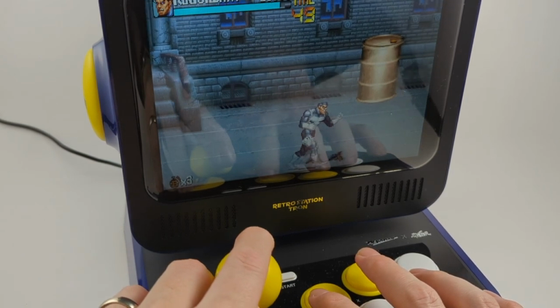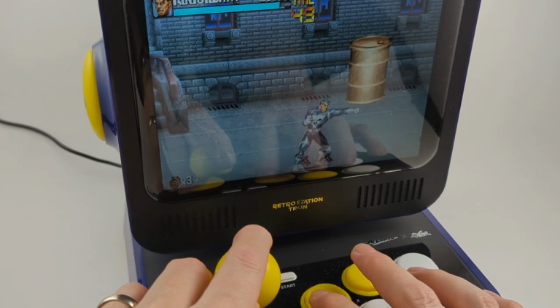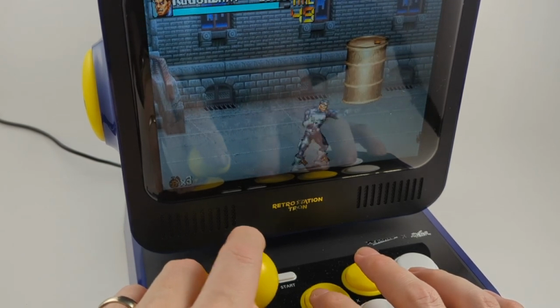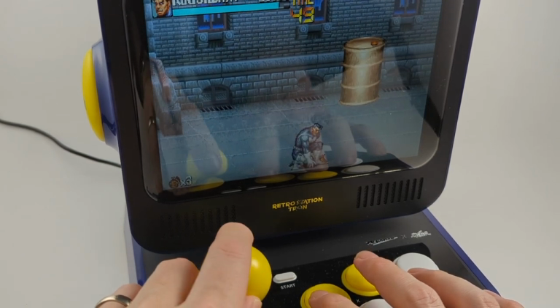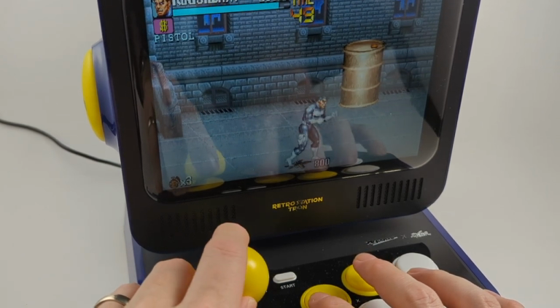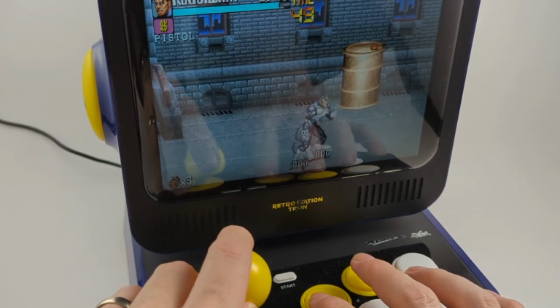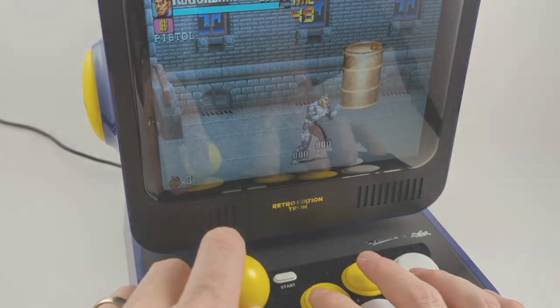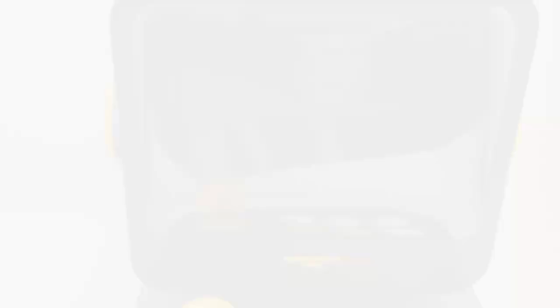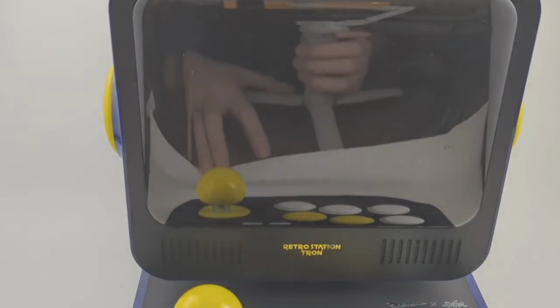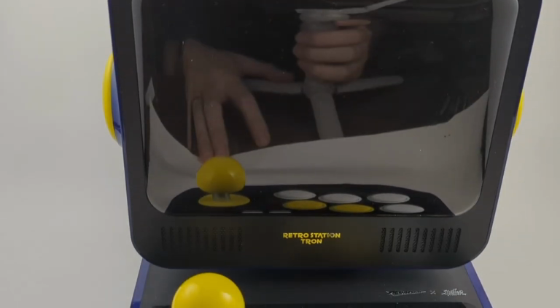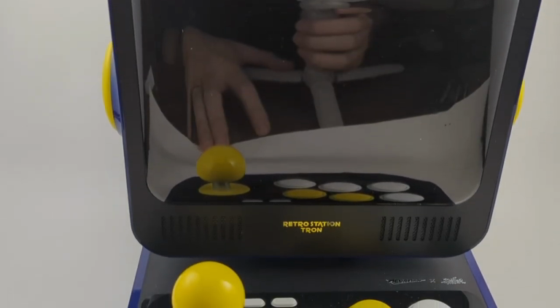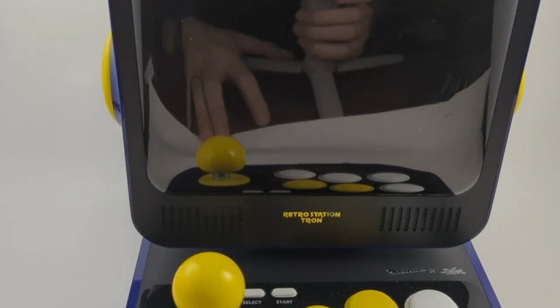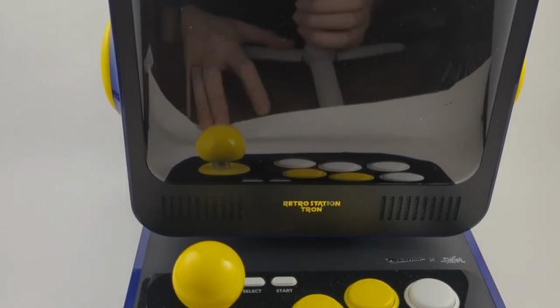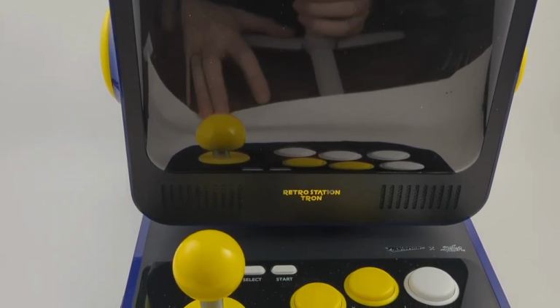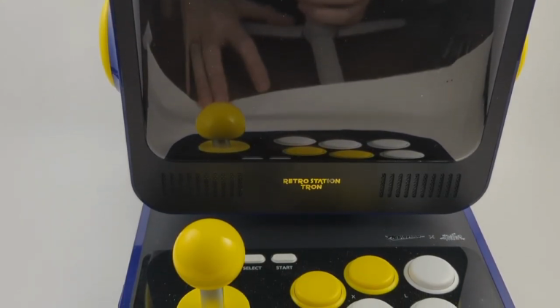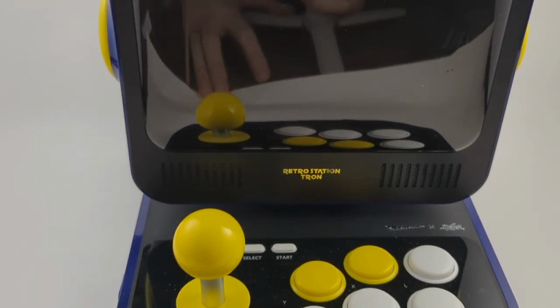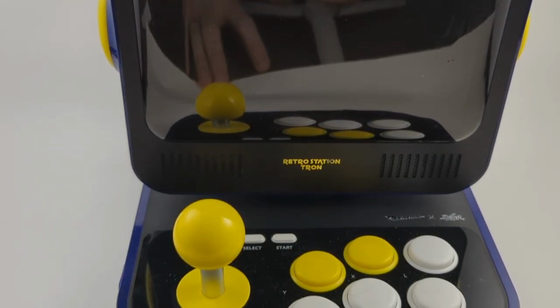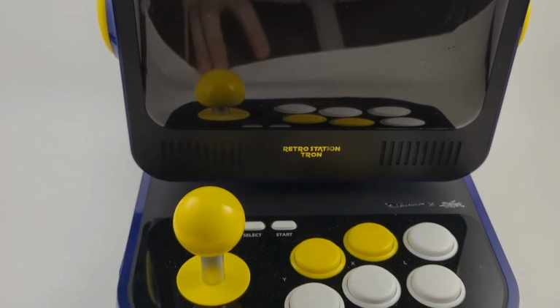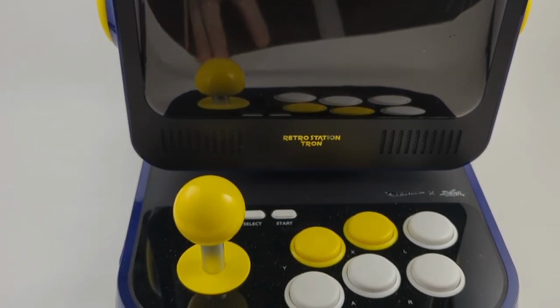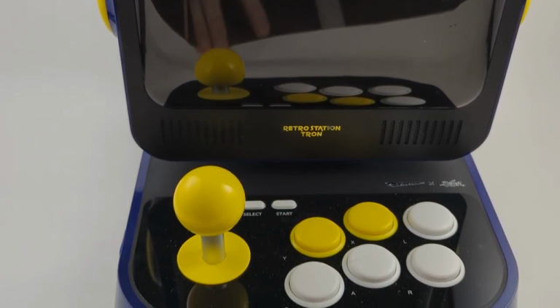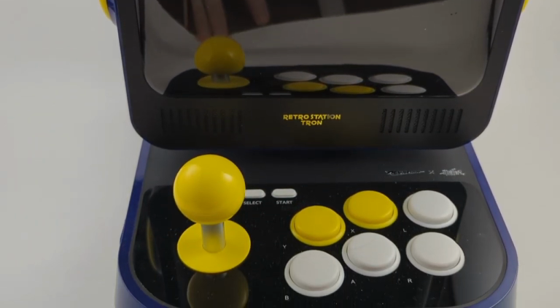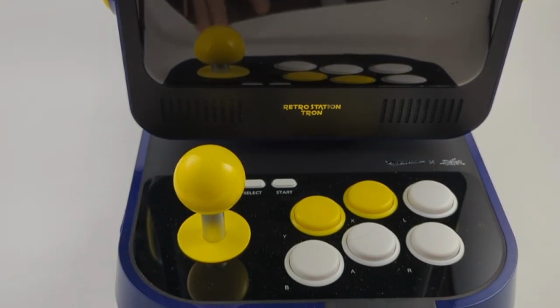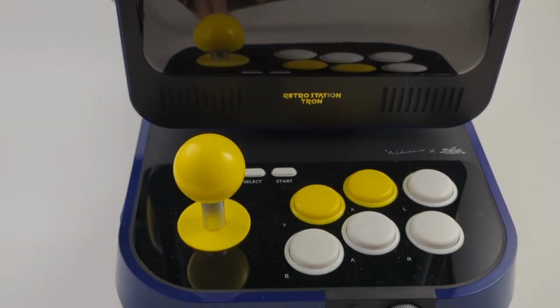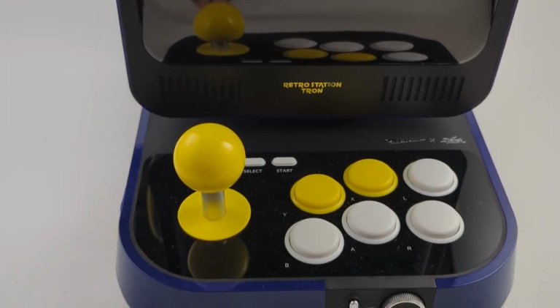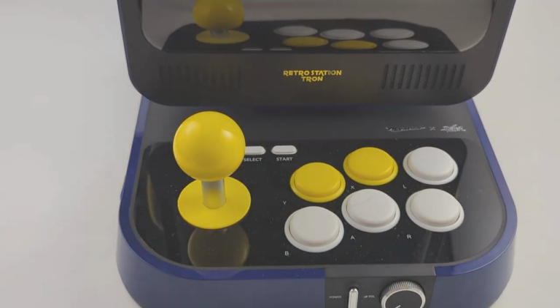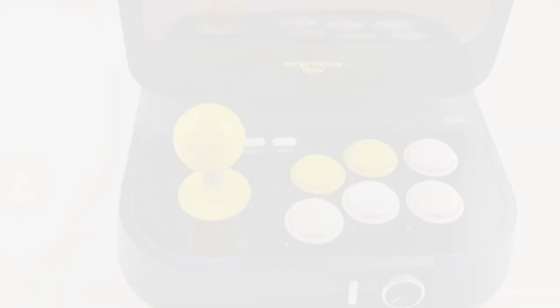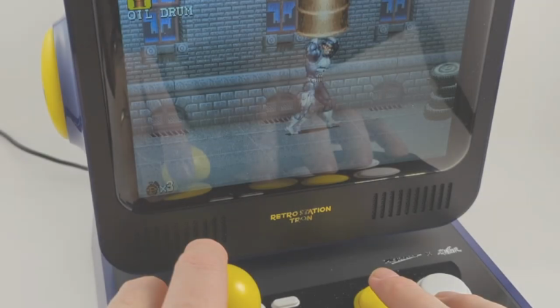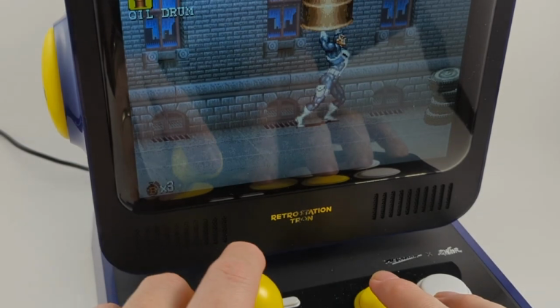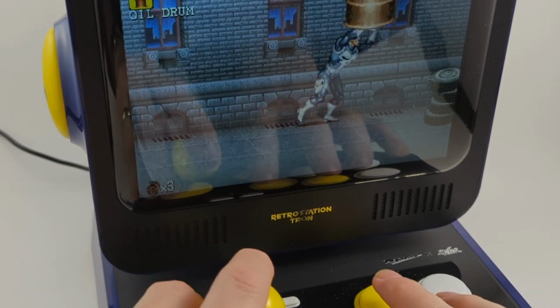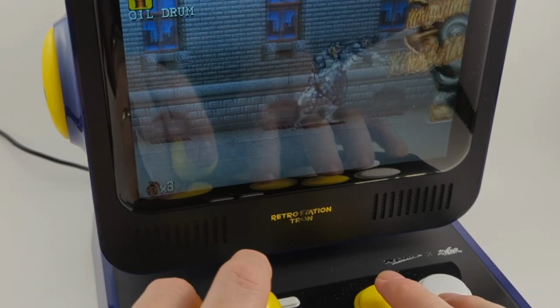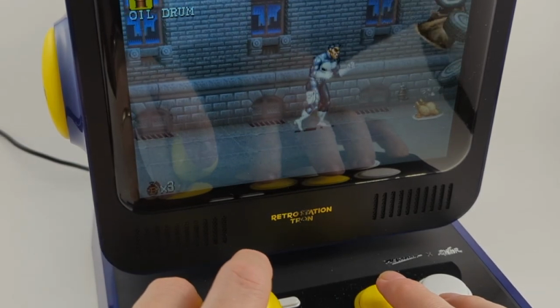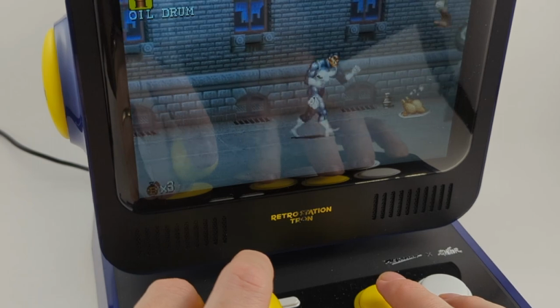It has HDMI output as well to play it on the TV, but my goal is to recreate the arcade experience, so I didn't try that.